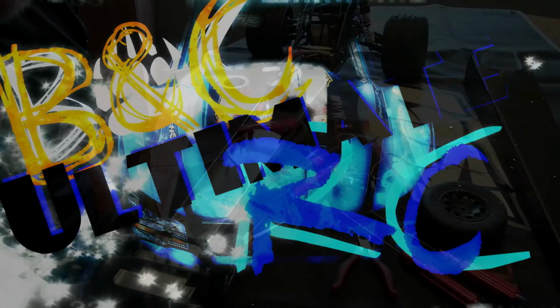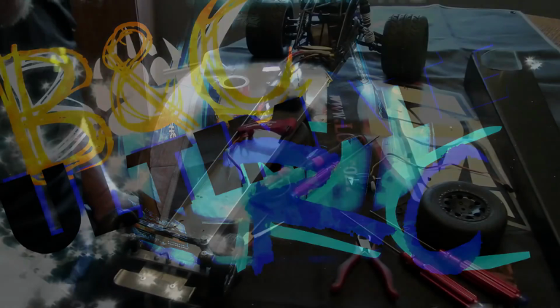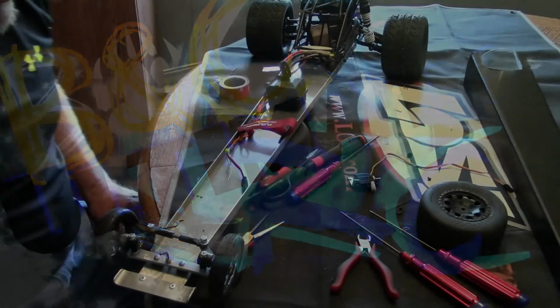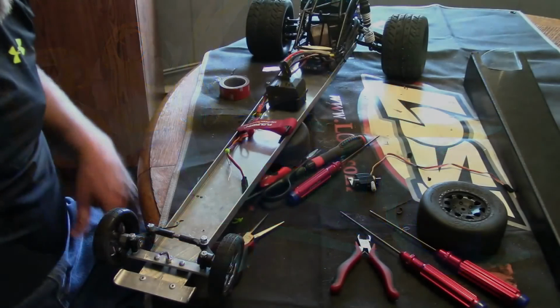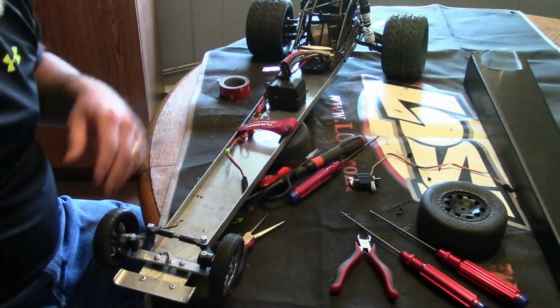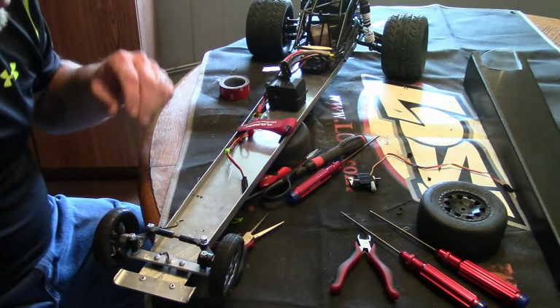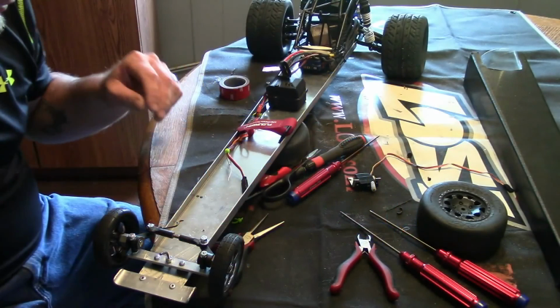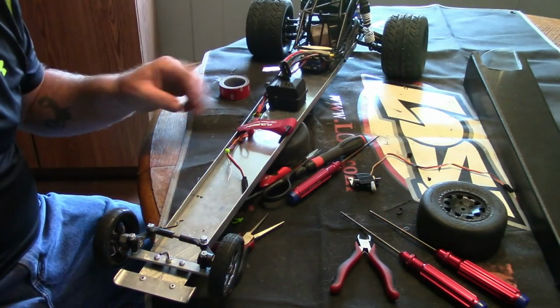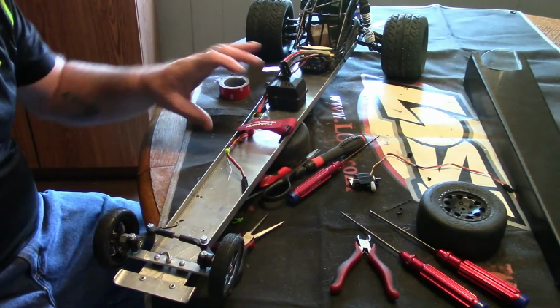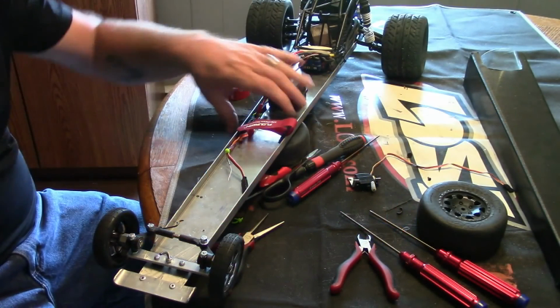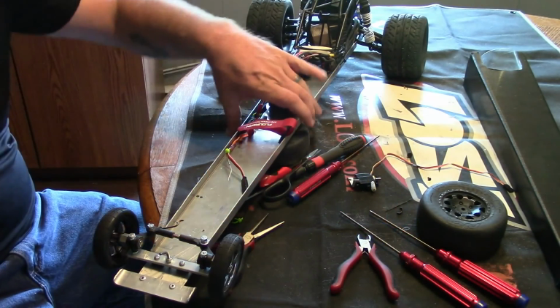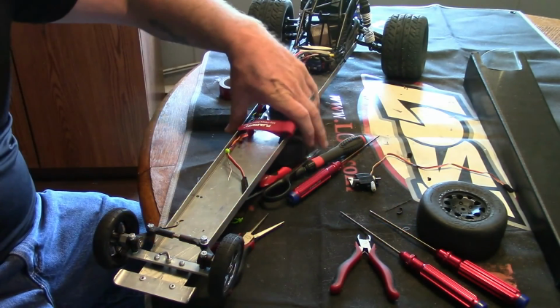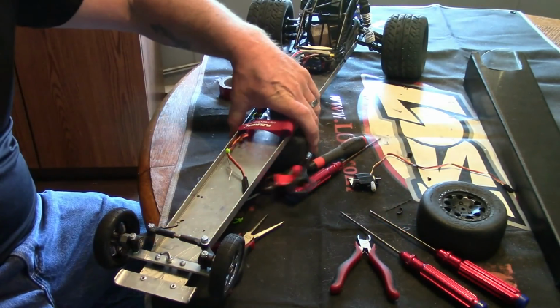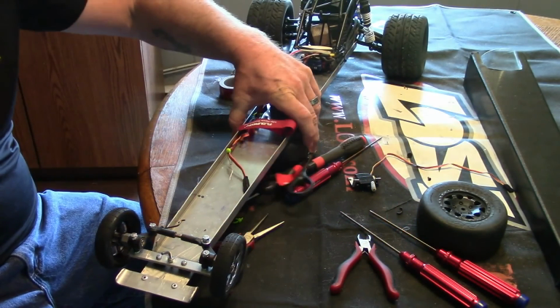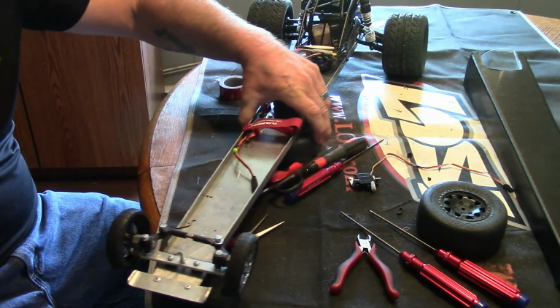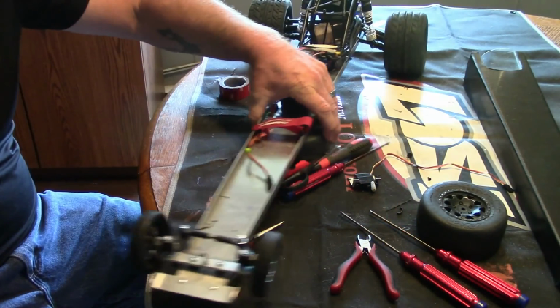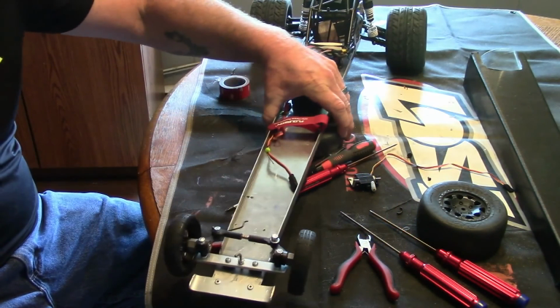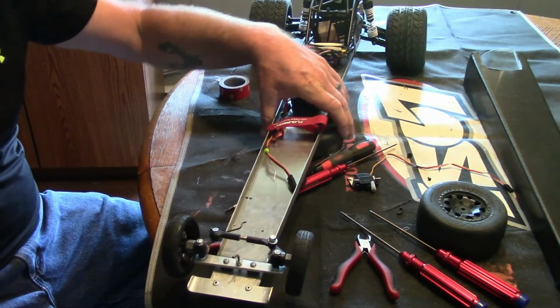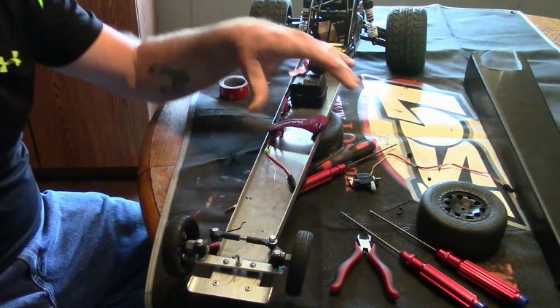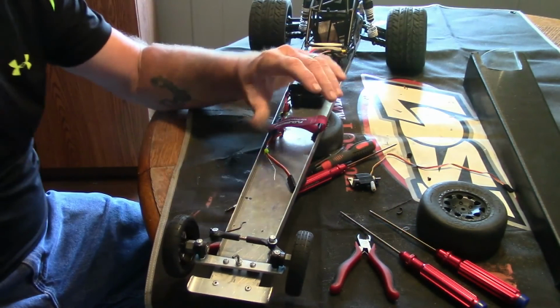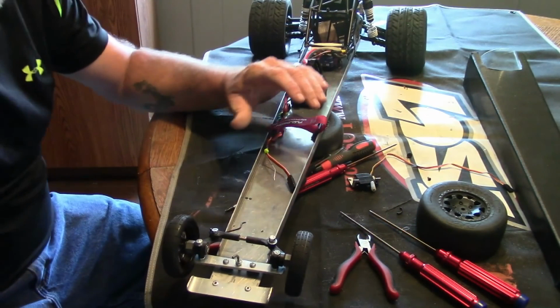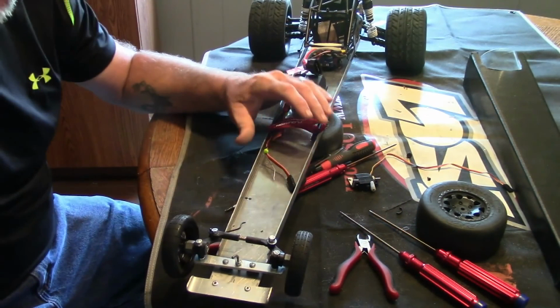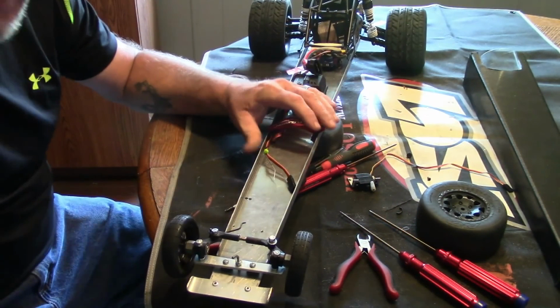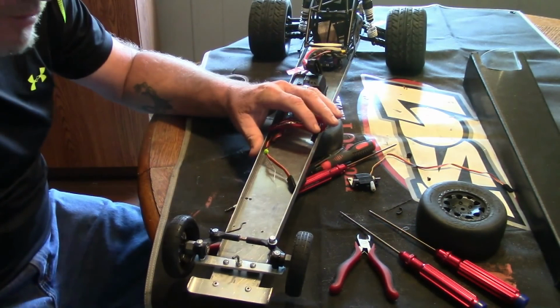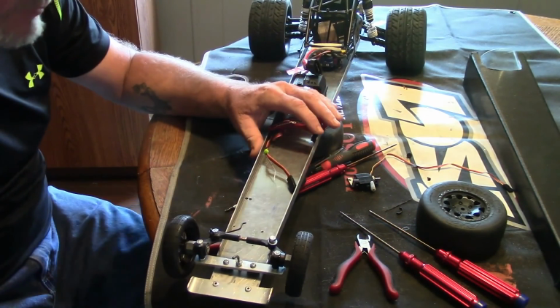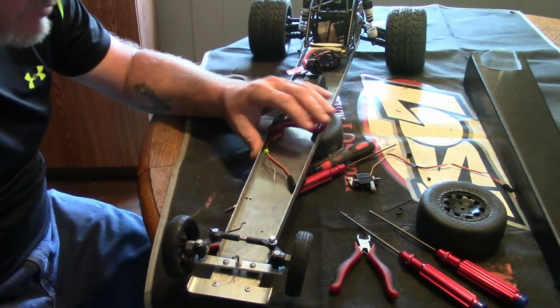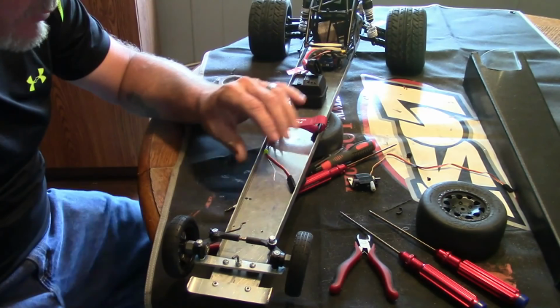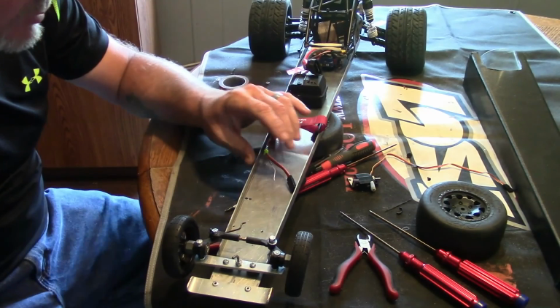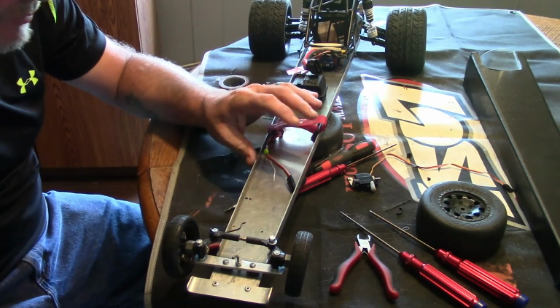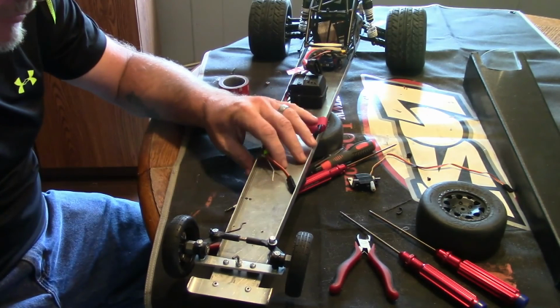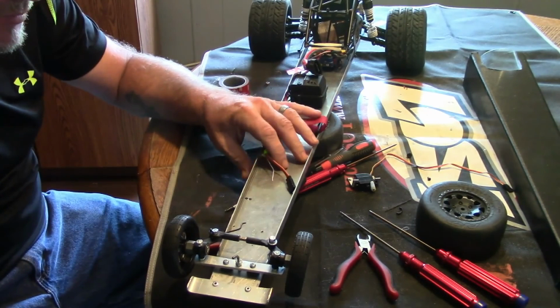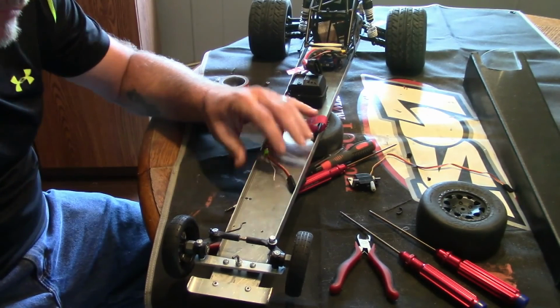Hey everybody, welcome to BNC Ultimate RC. We are doing the third part of the dragster build, making some changes.